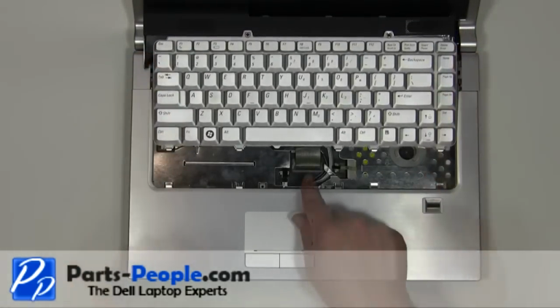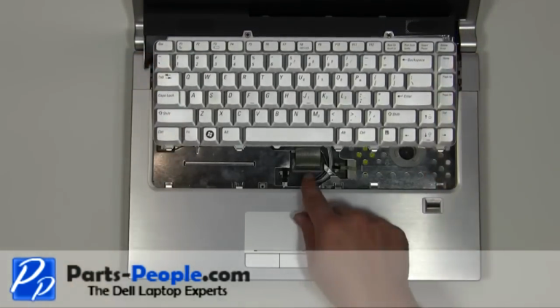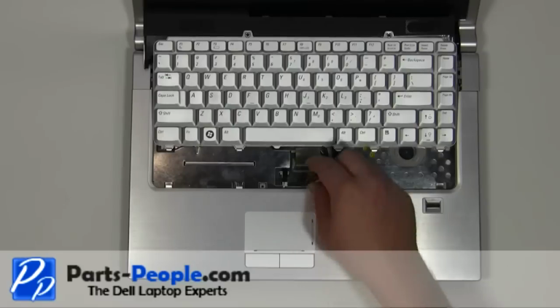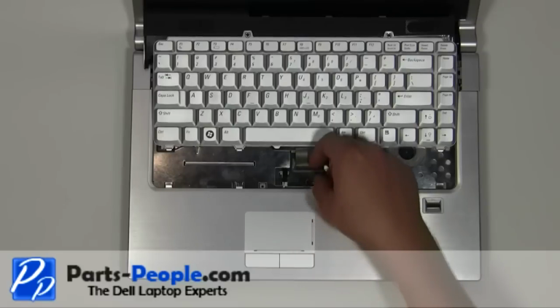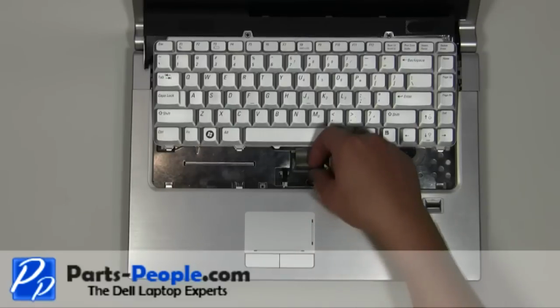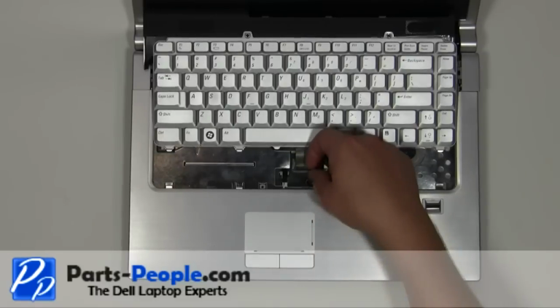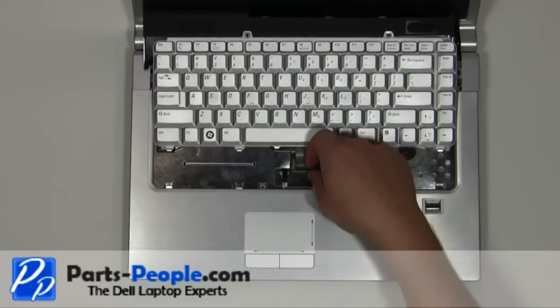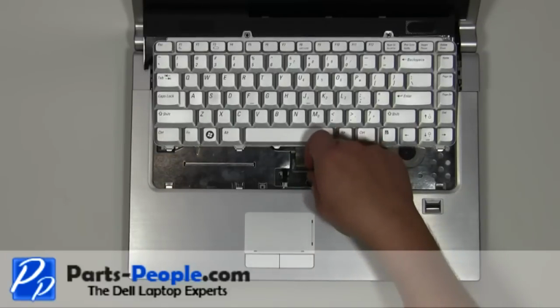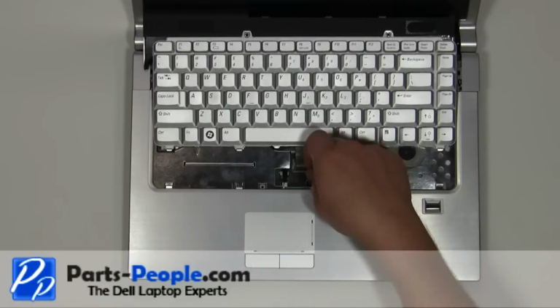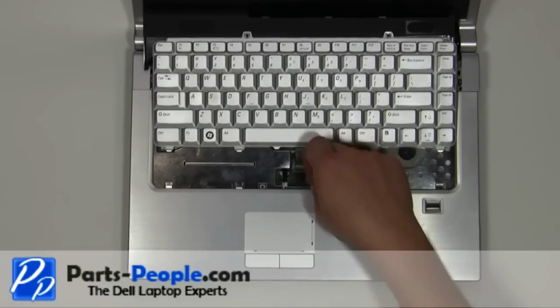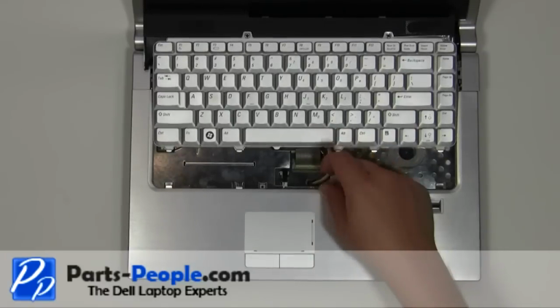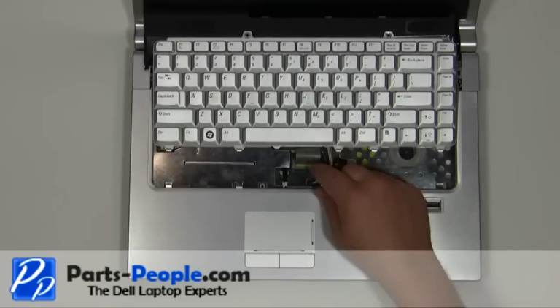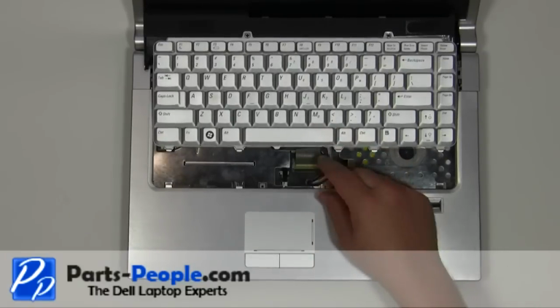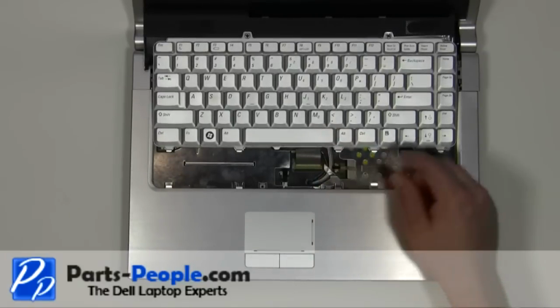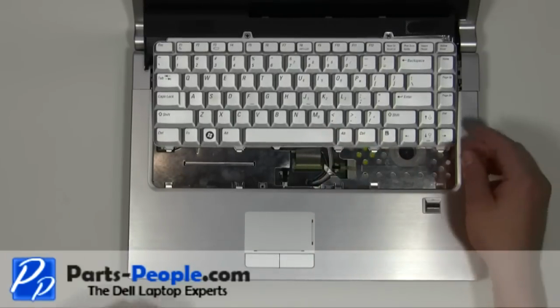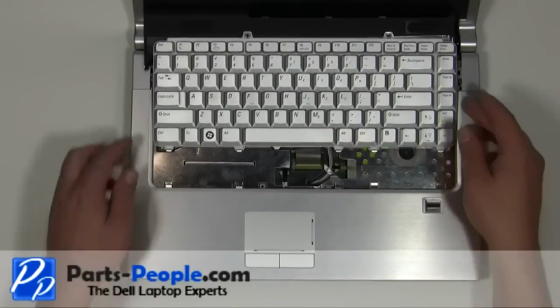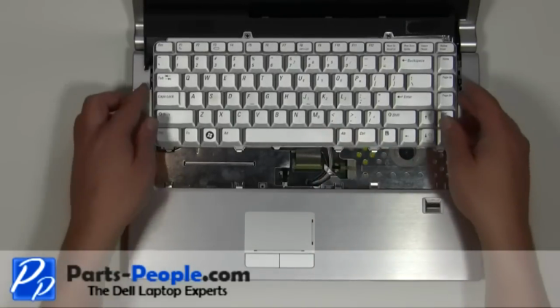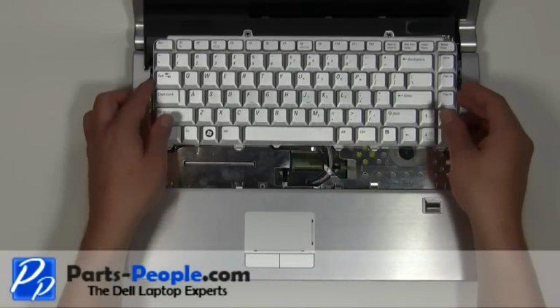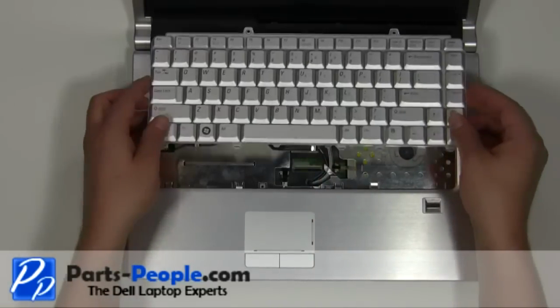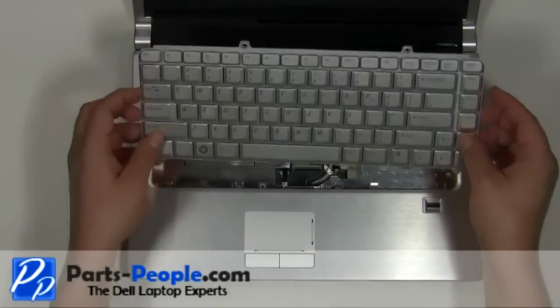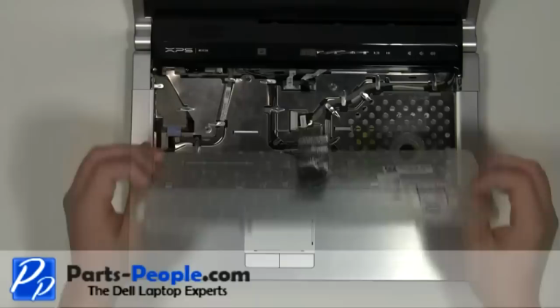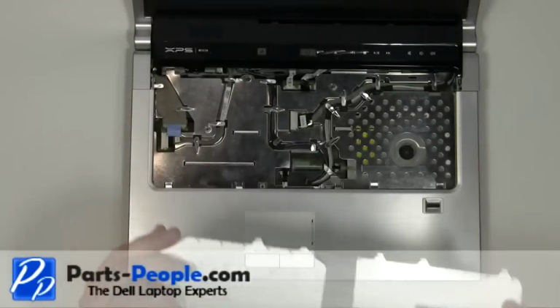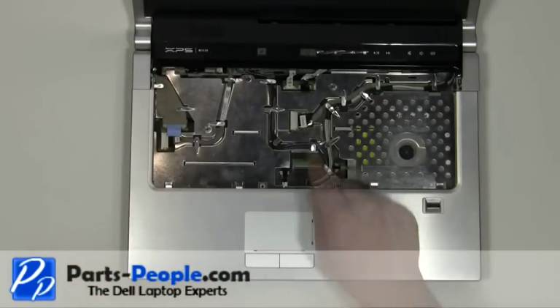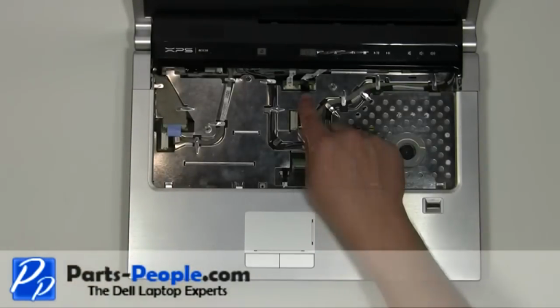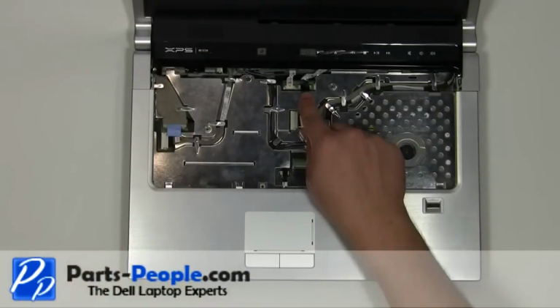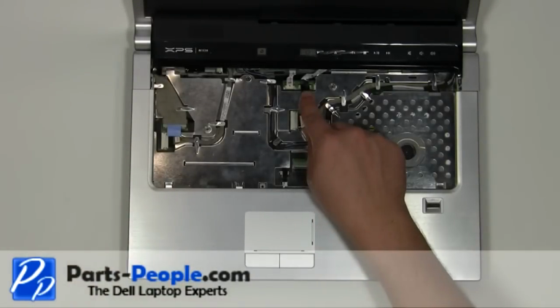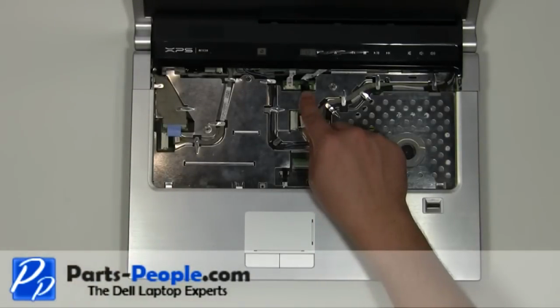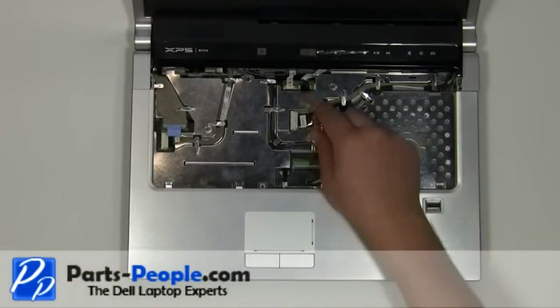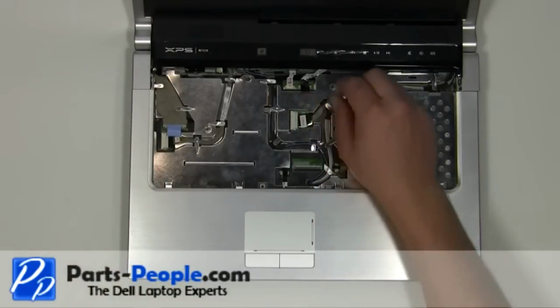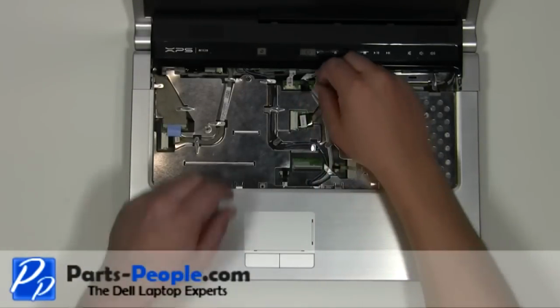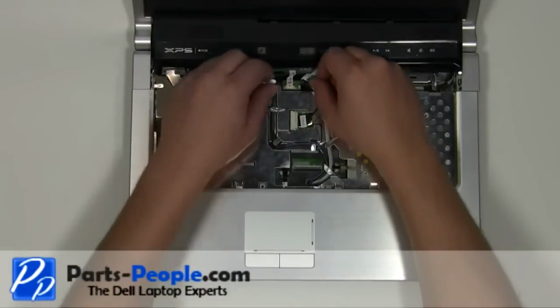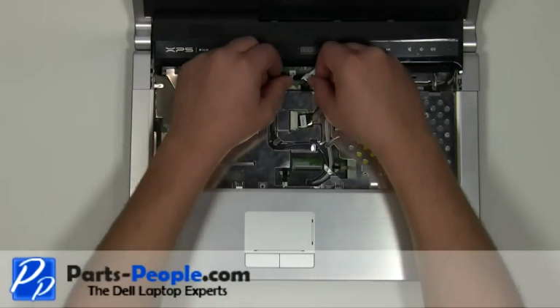Lift the keyboard cable clip up to remove the cable. Disconnect the media button cable from the motherboard.